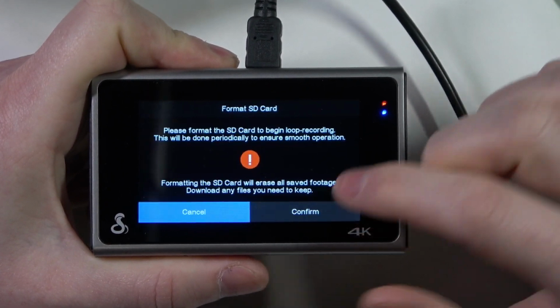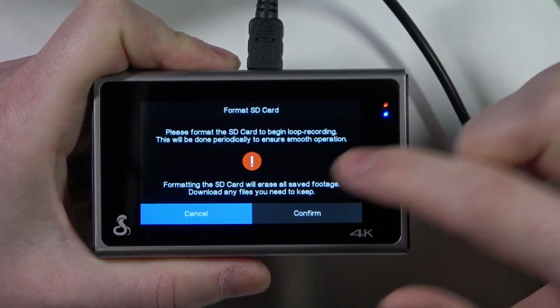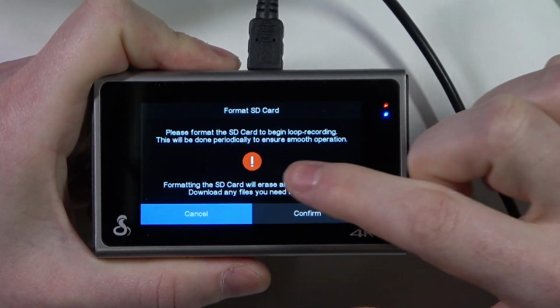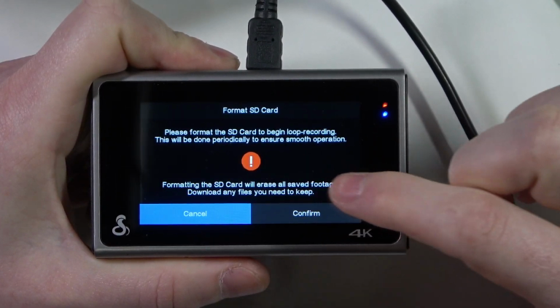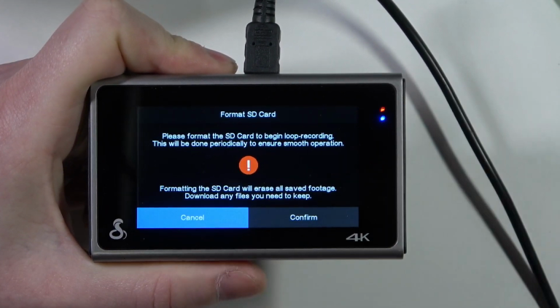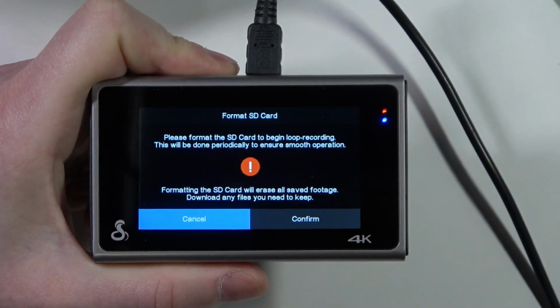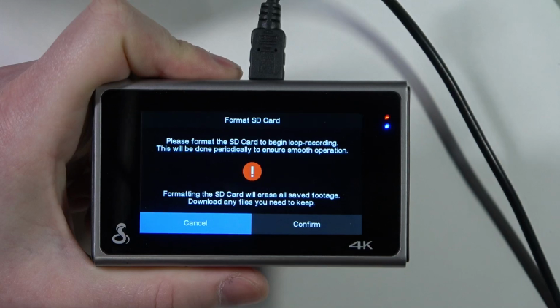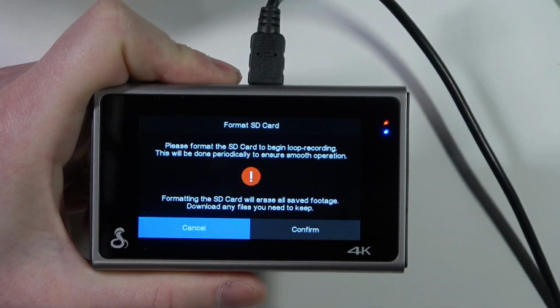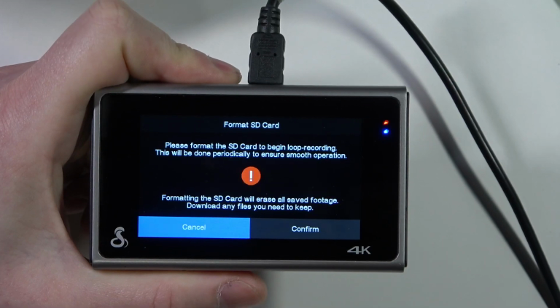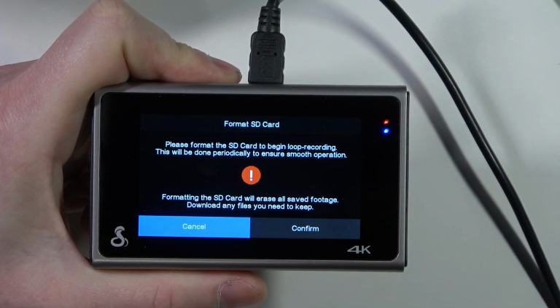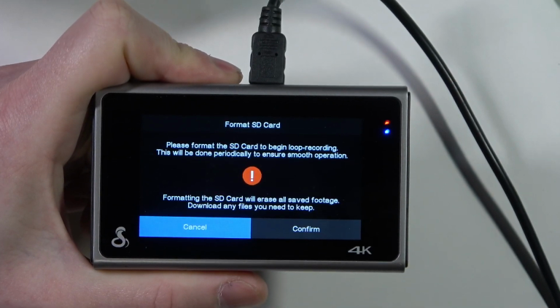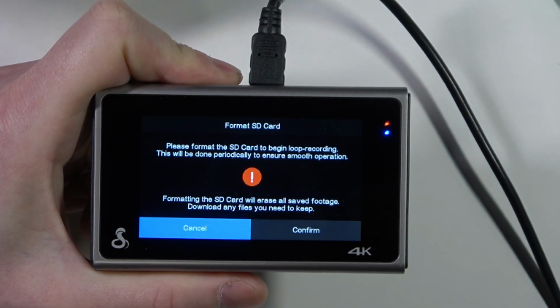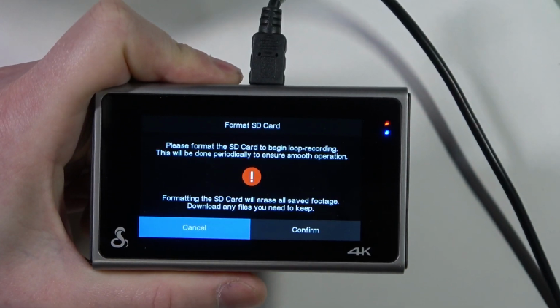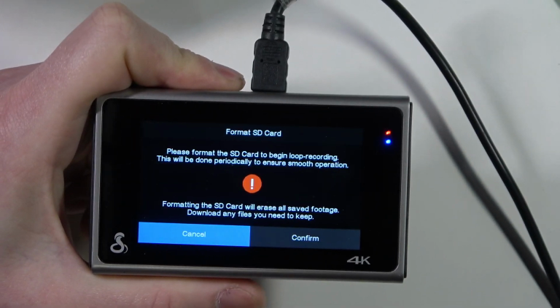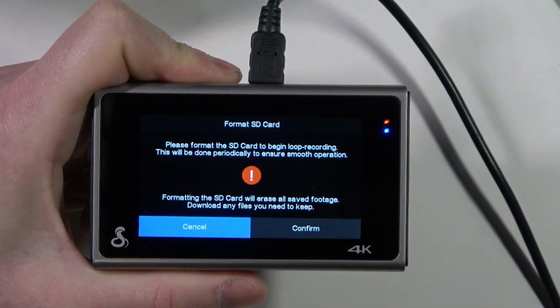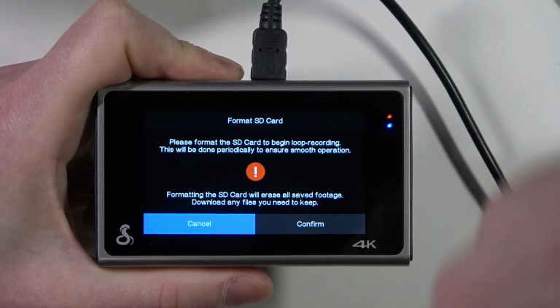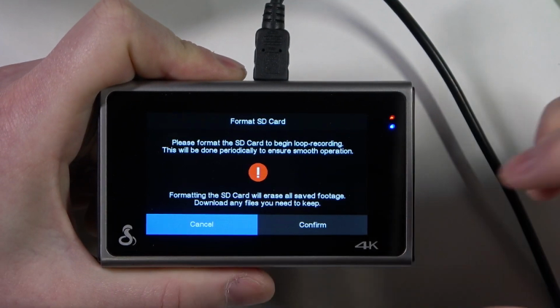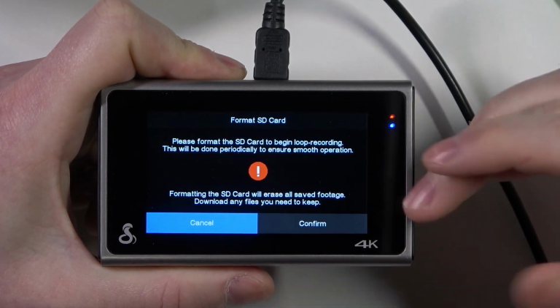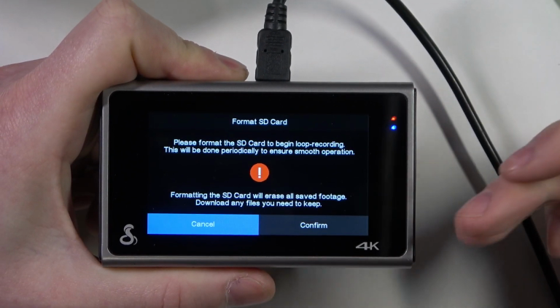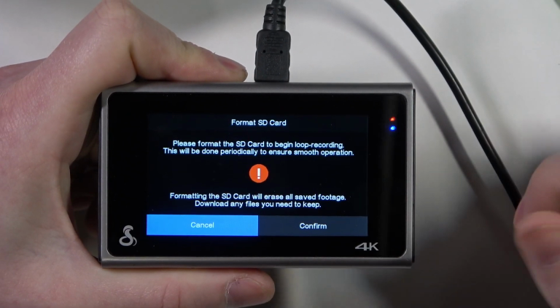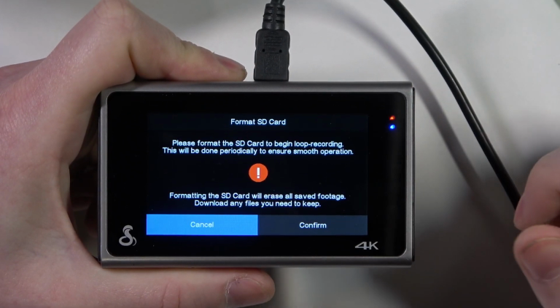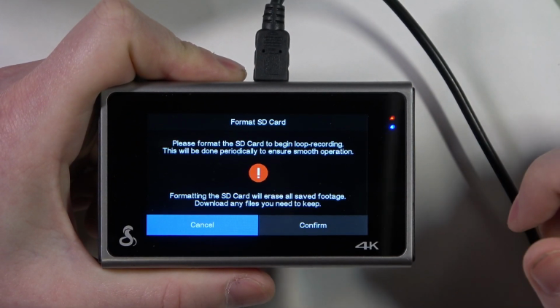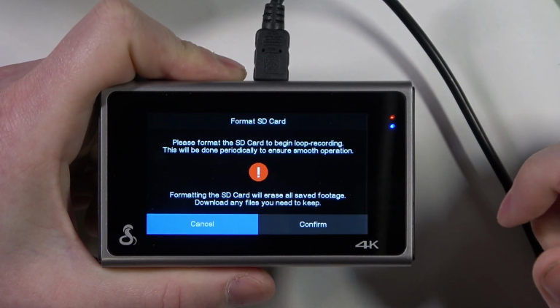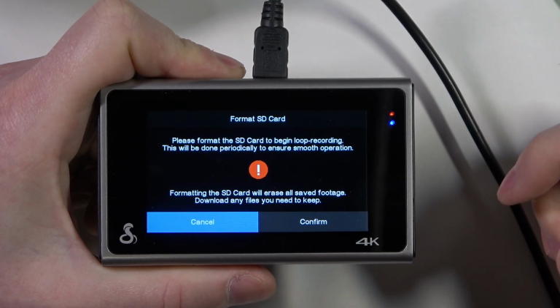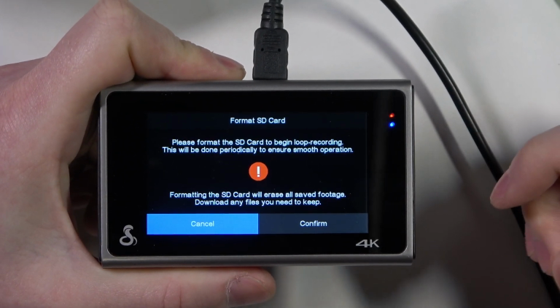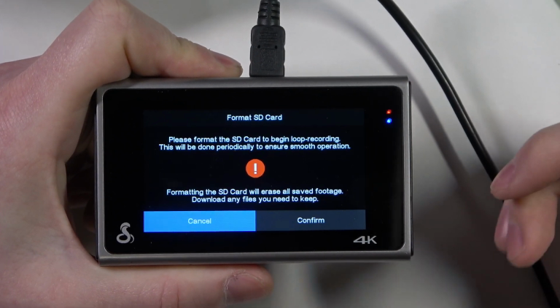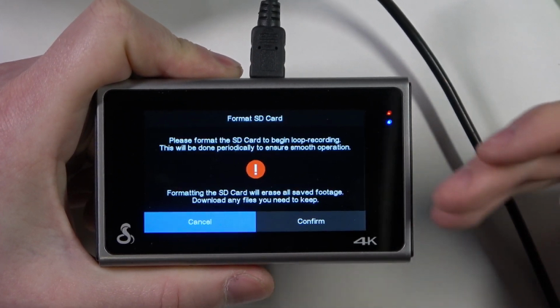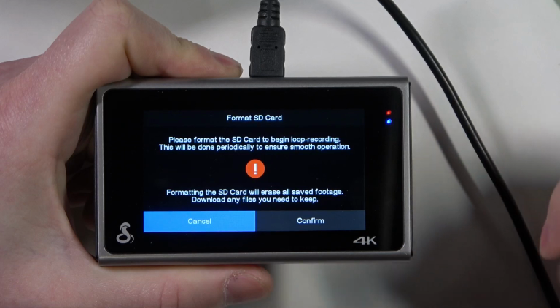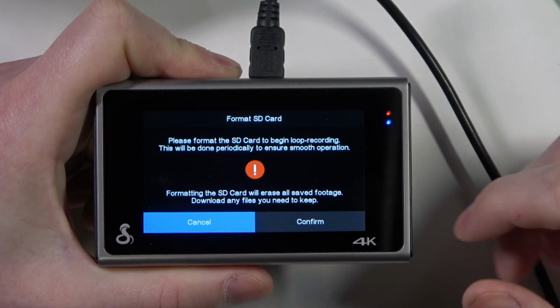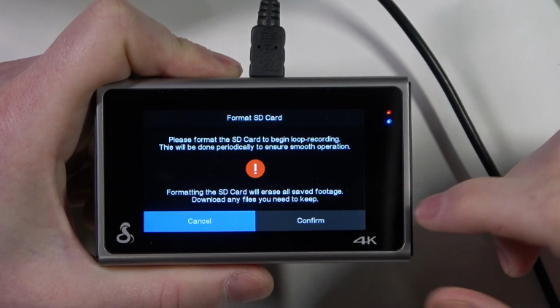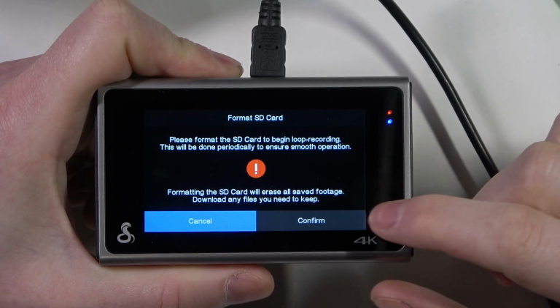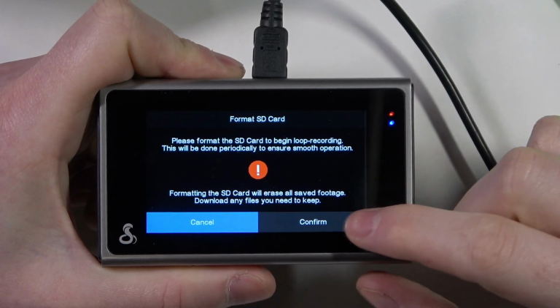It will ask to format this SD card, so if you have any files on it make sure to copy them somewhere.